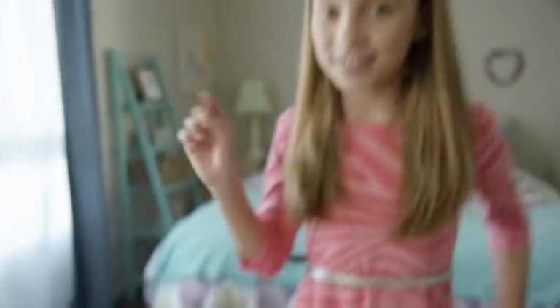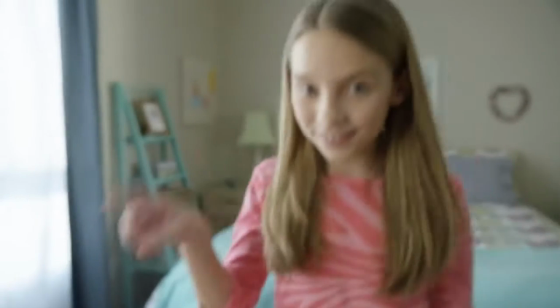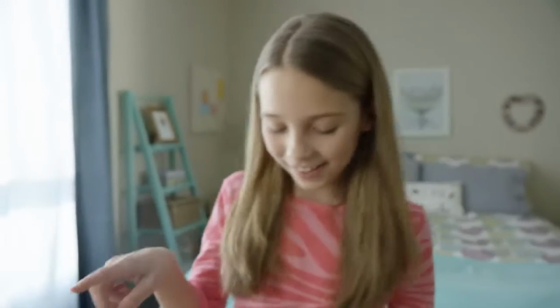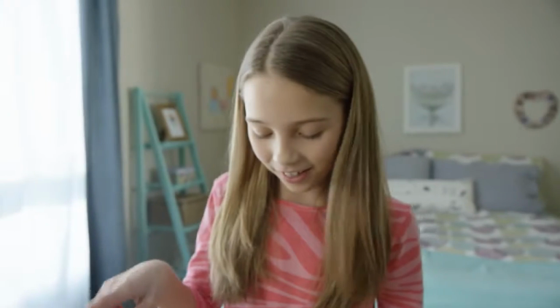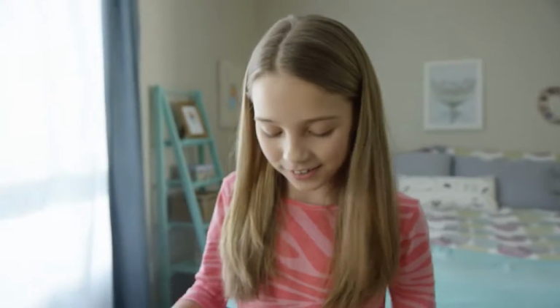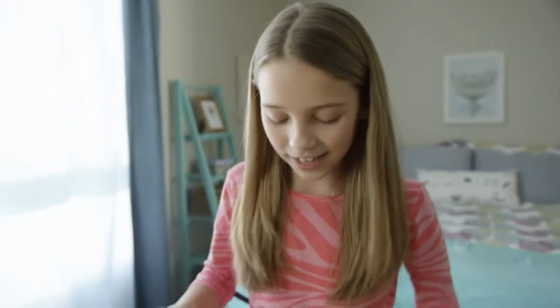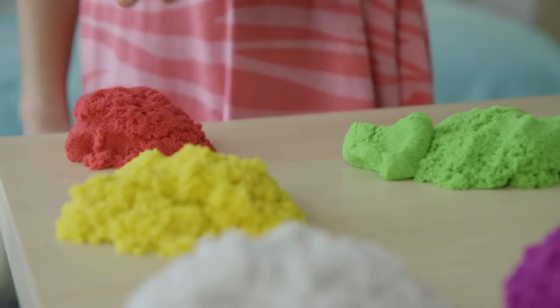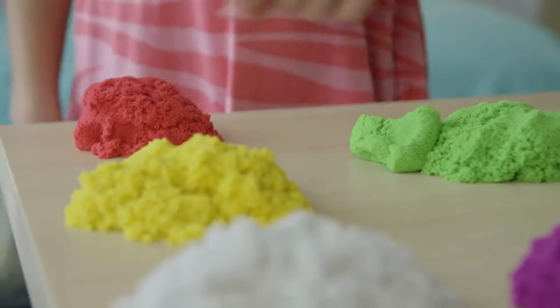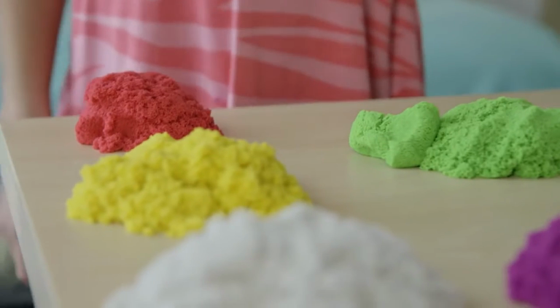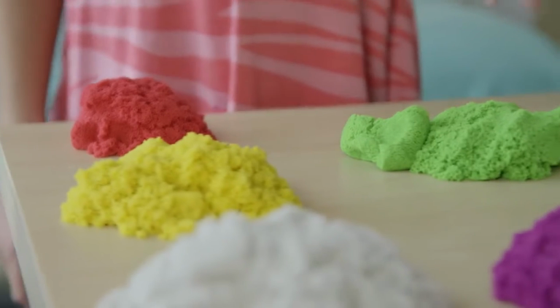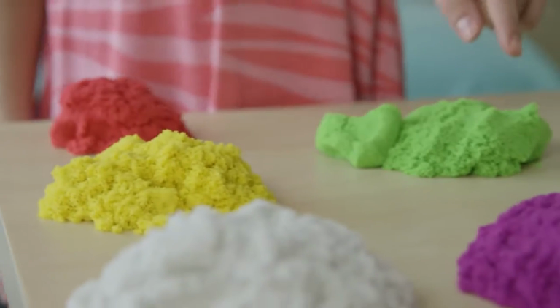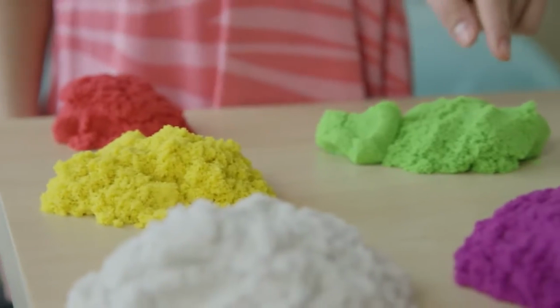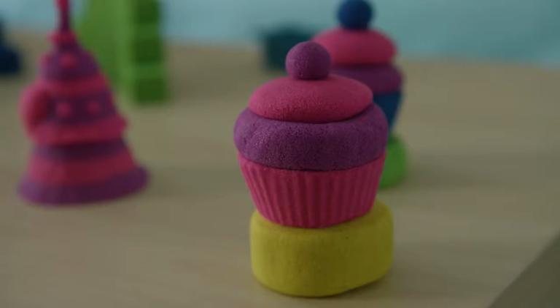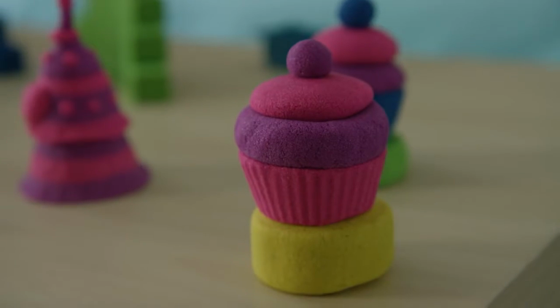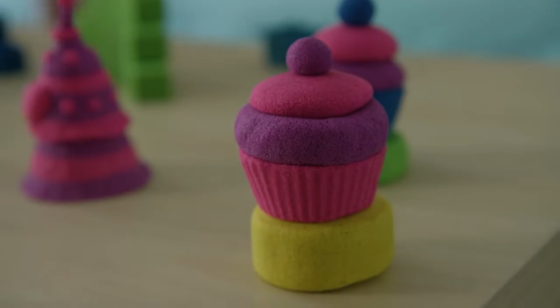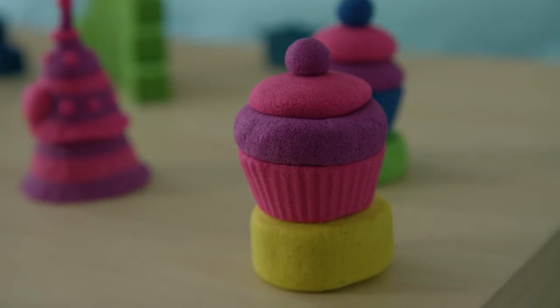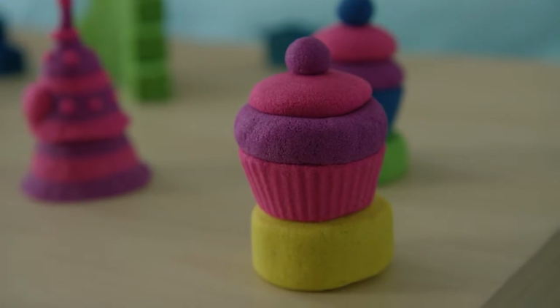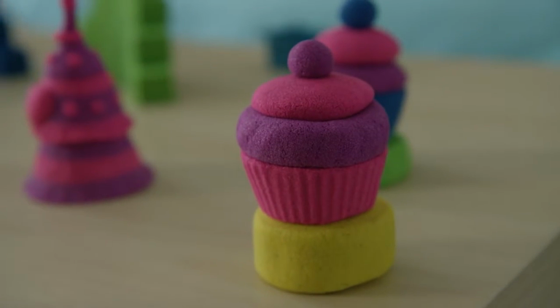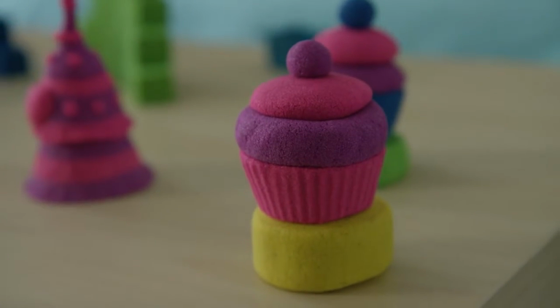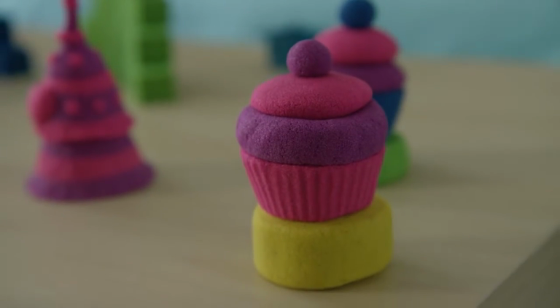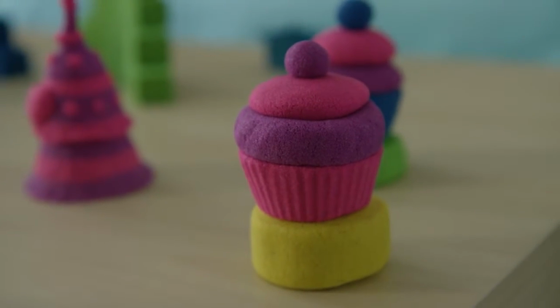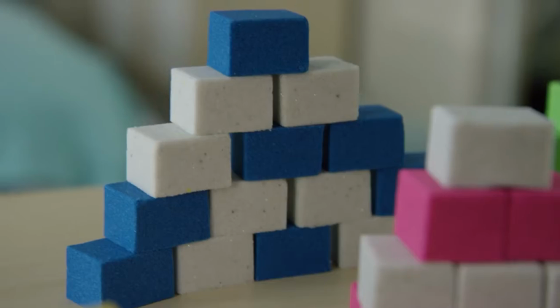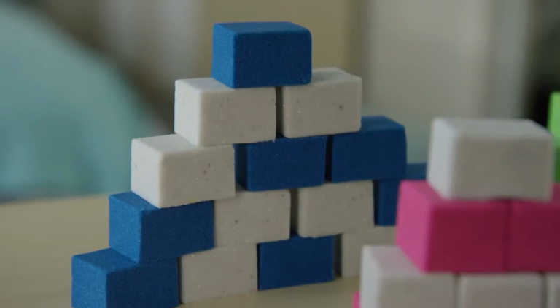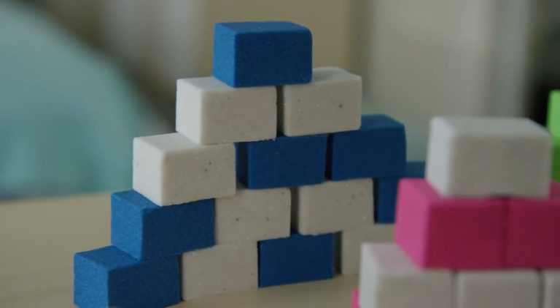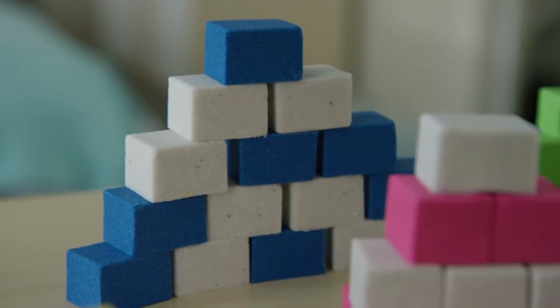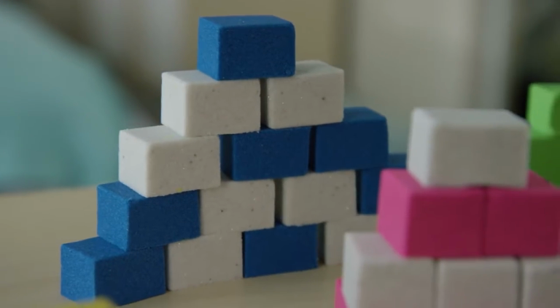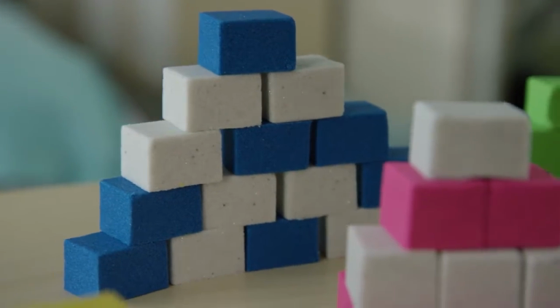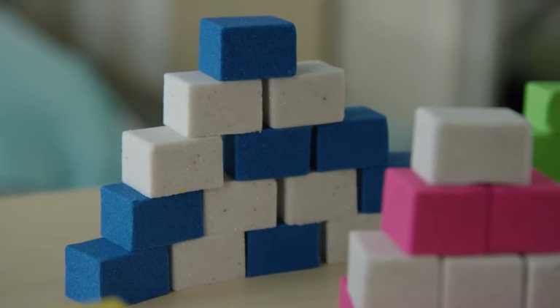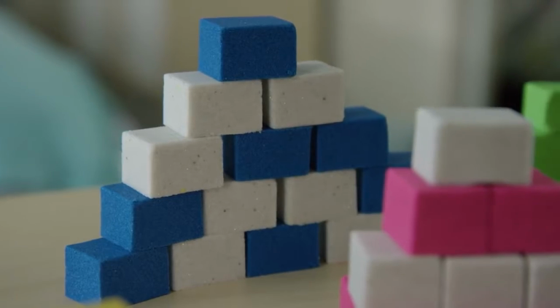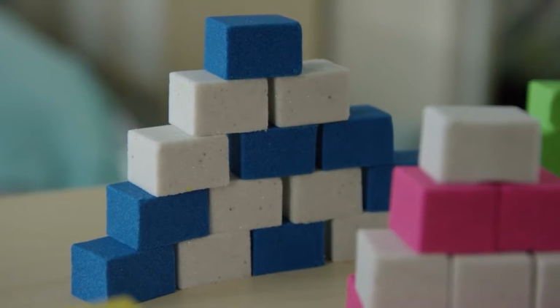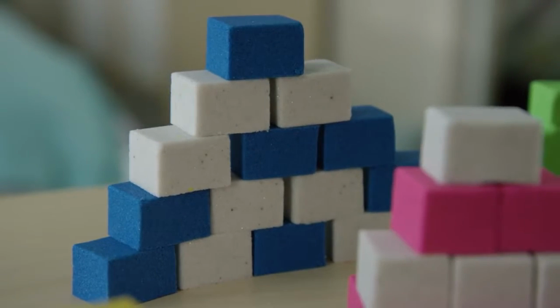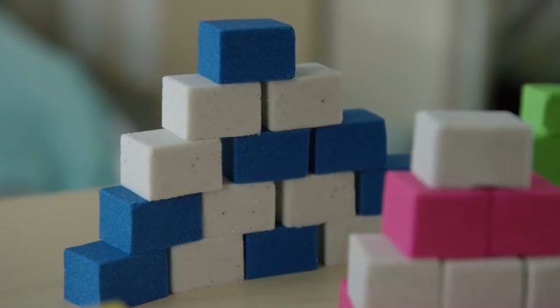Do you like colors like red, green, yellow, purple, white, pink, or blue?